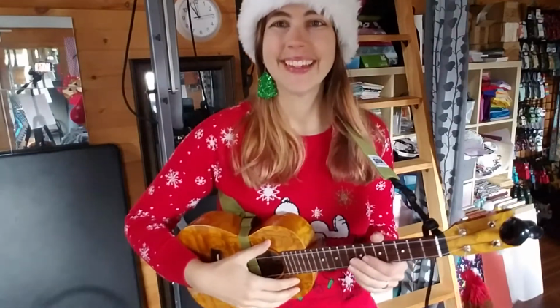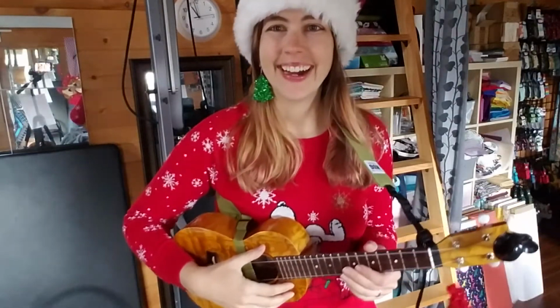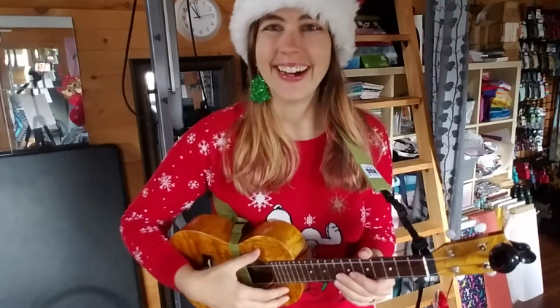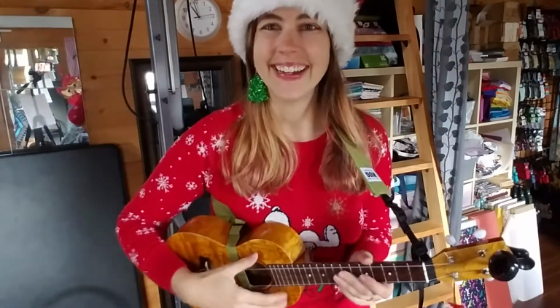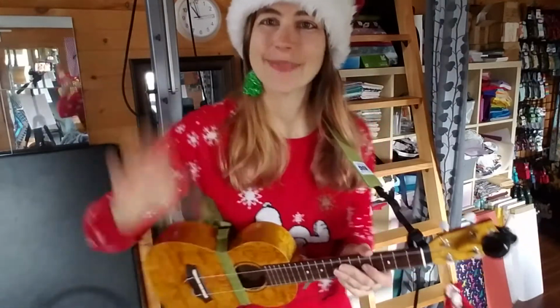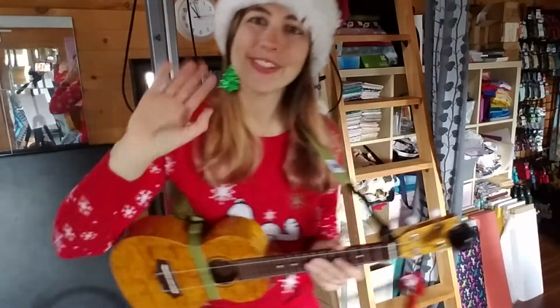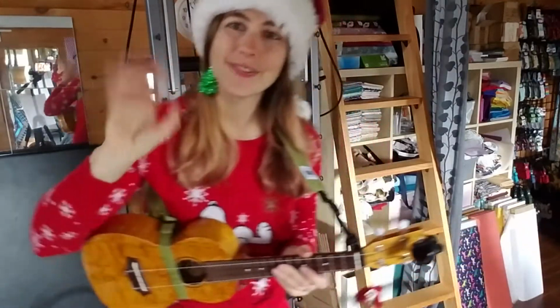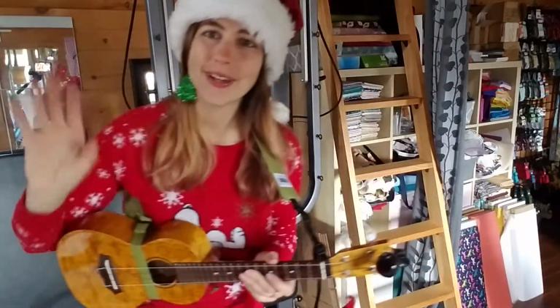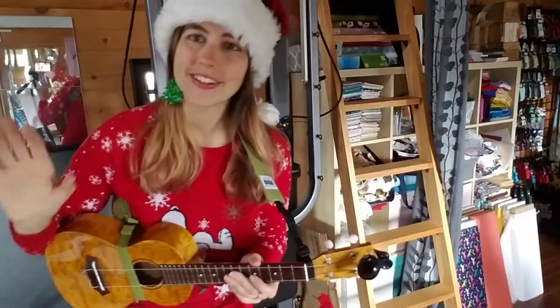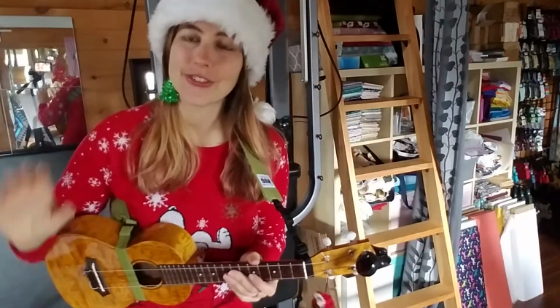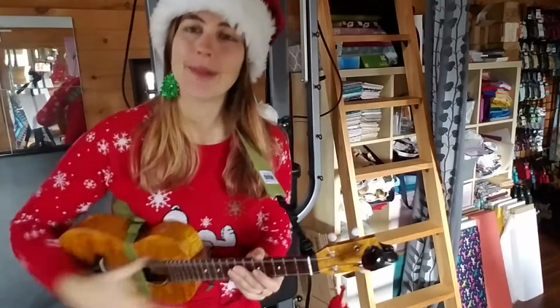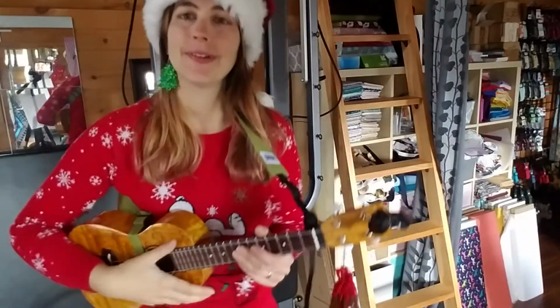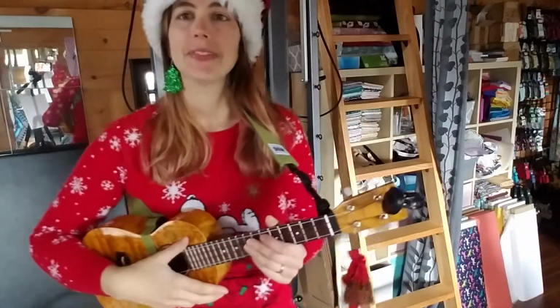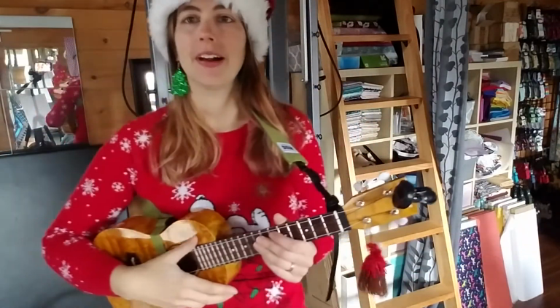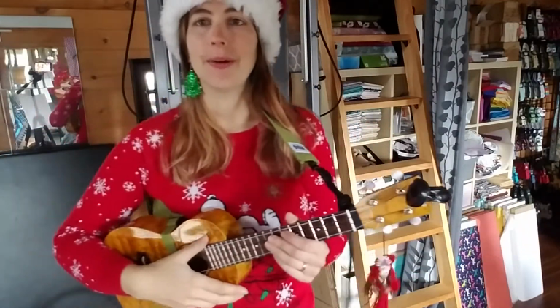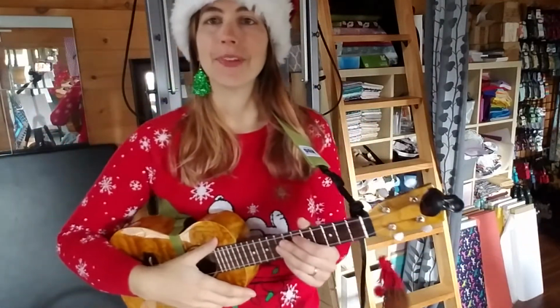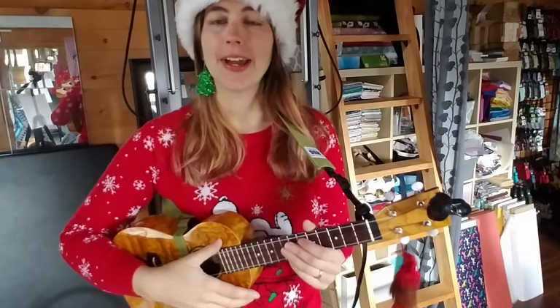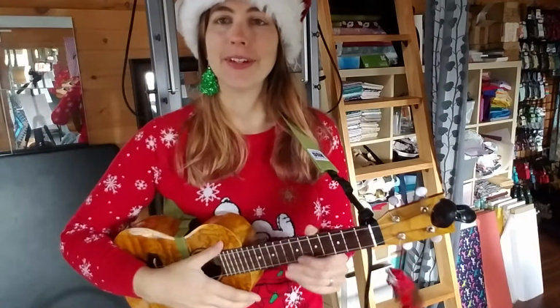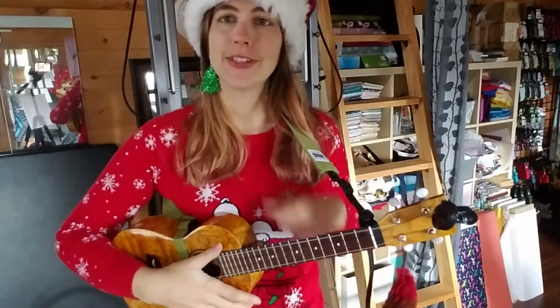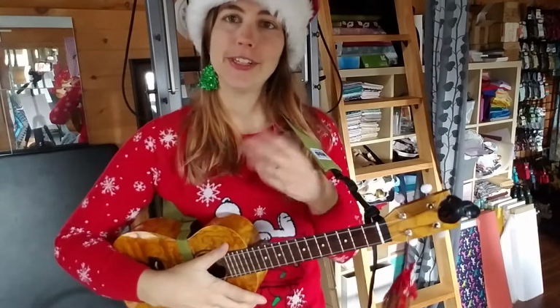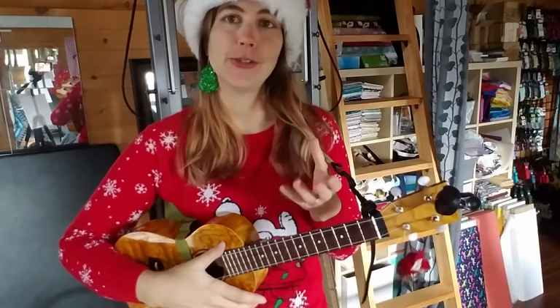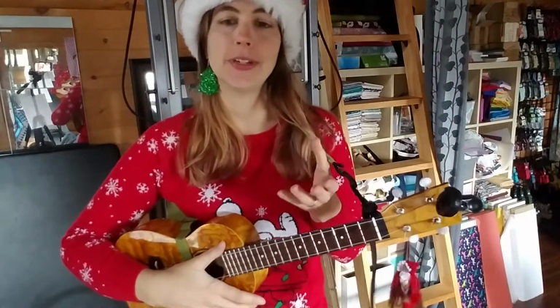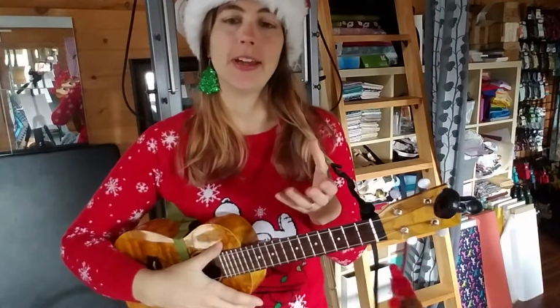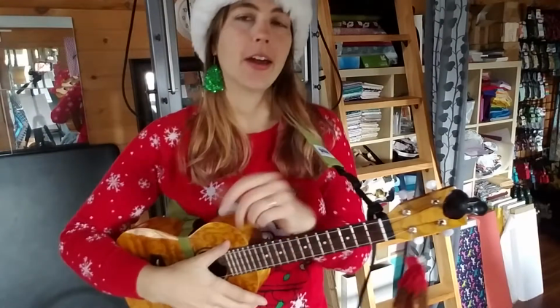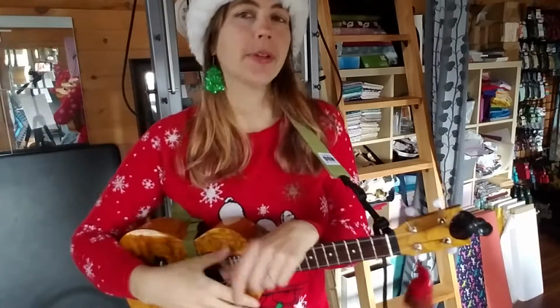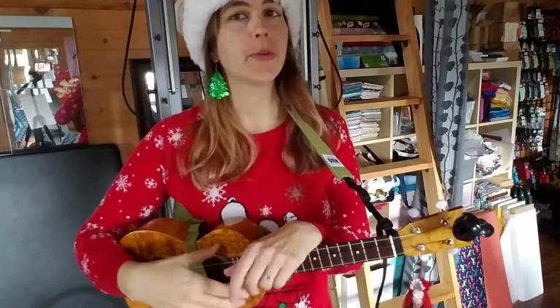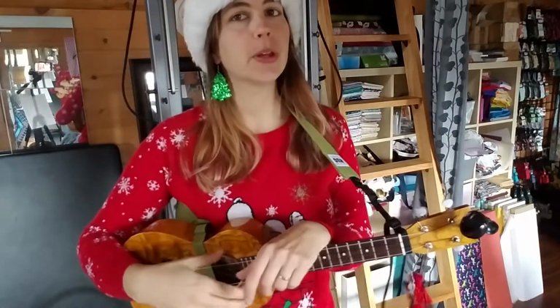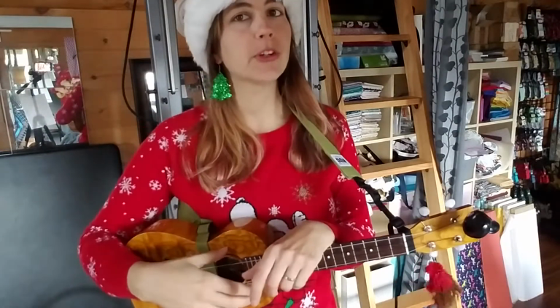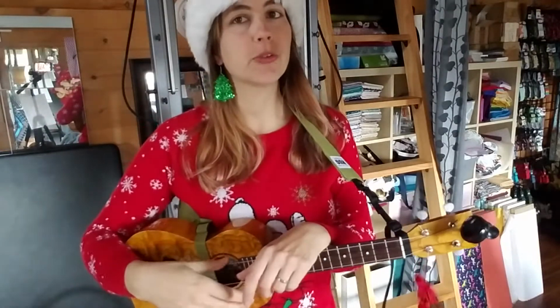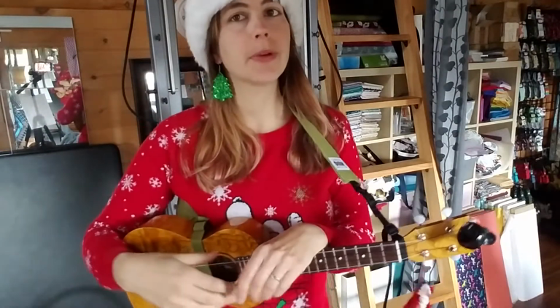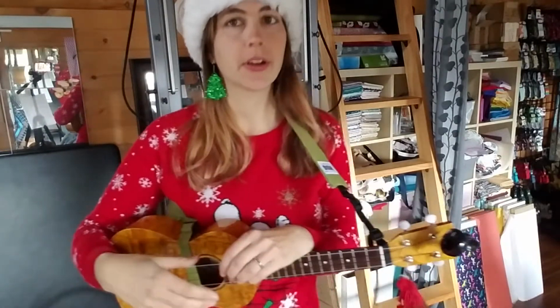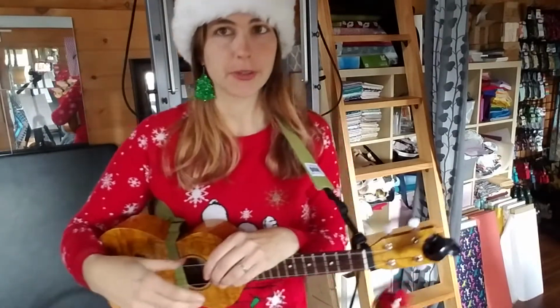Hi, it's Melissa from The Hugstrap. I'm here to teach you today how to play We Wish You a Merry Christmas.